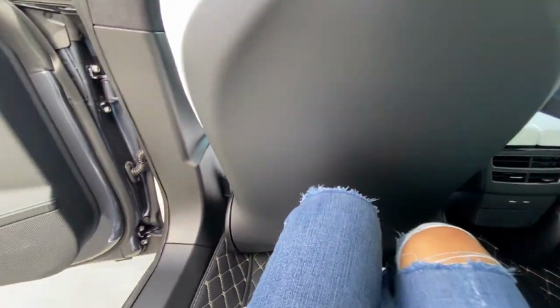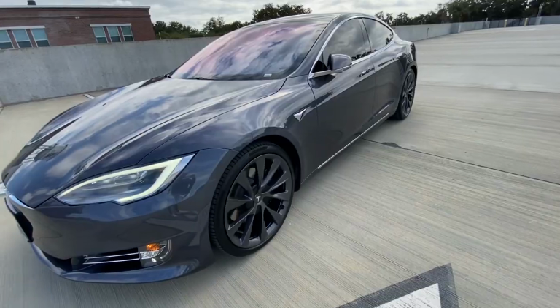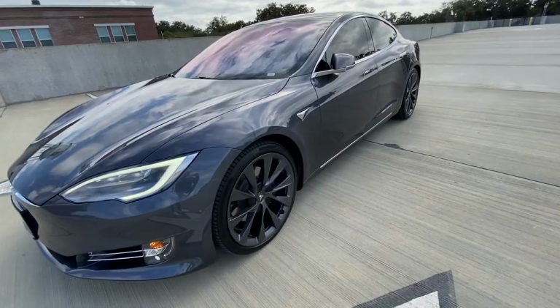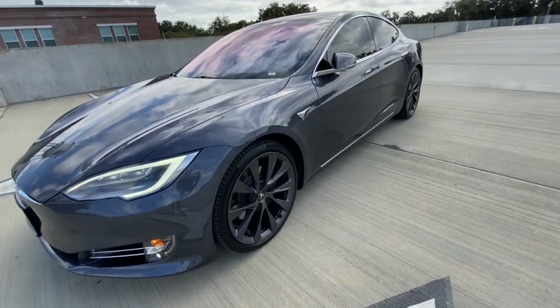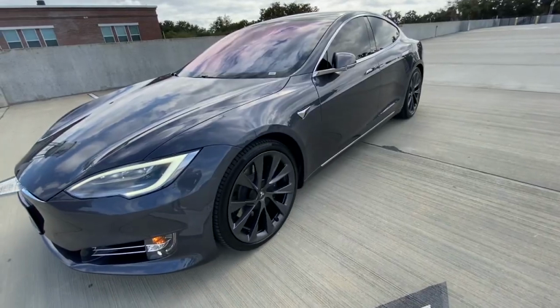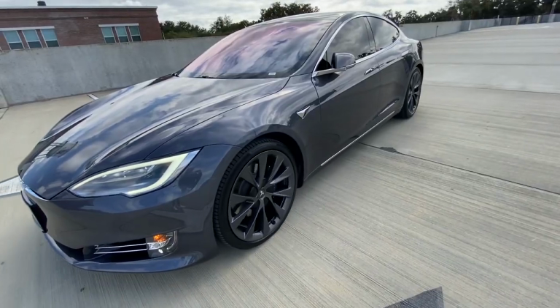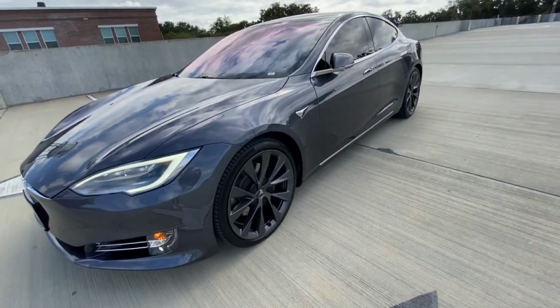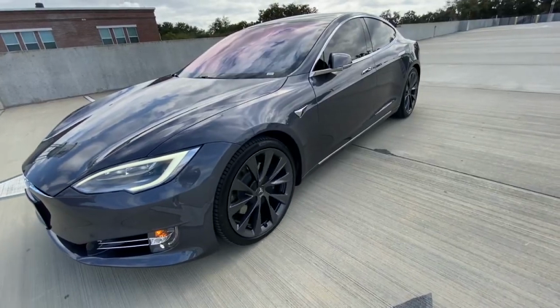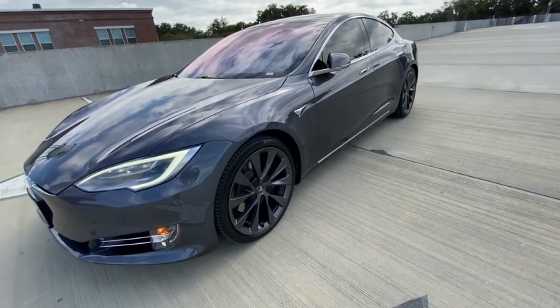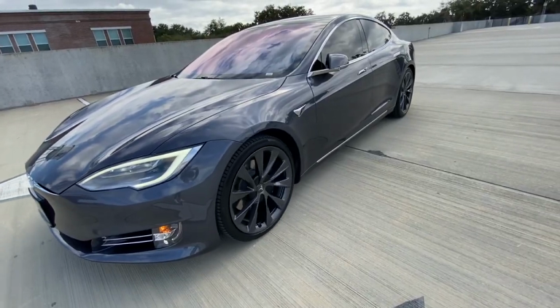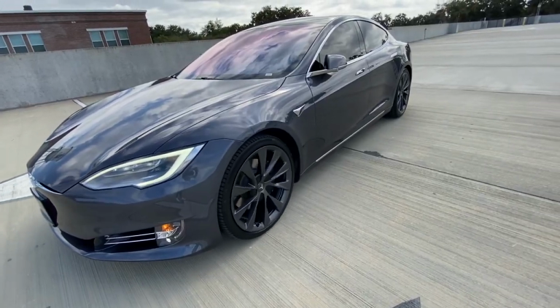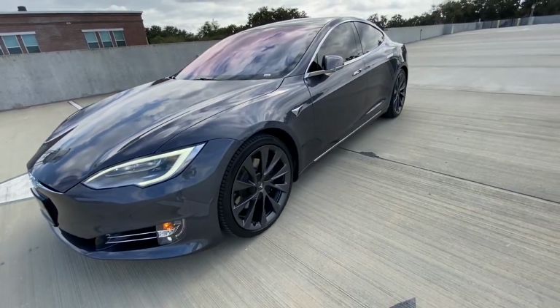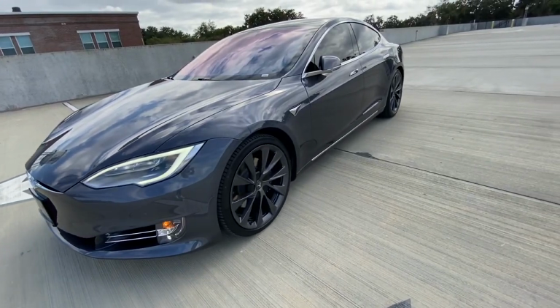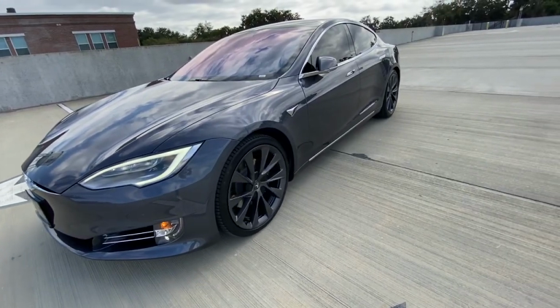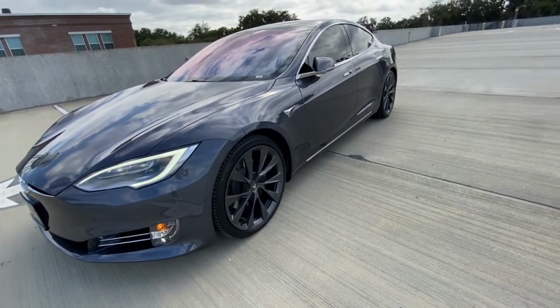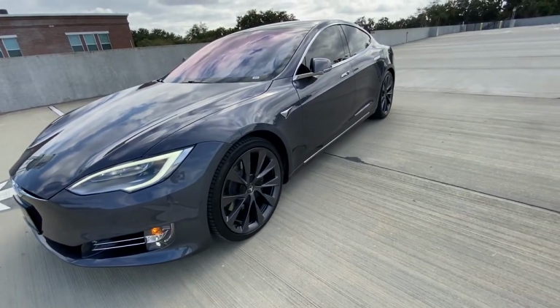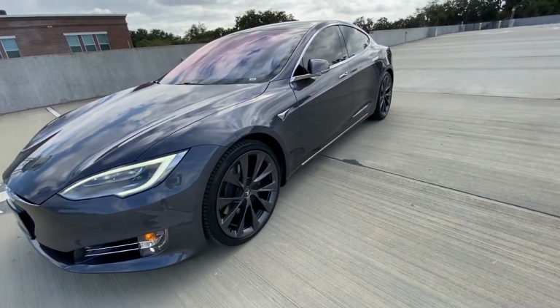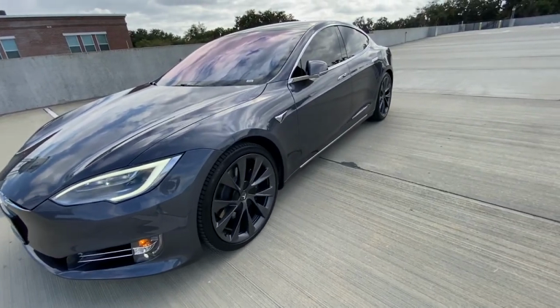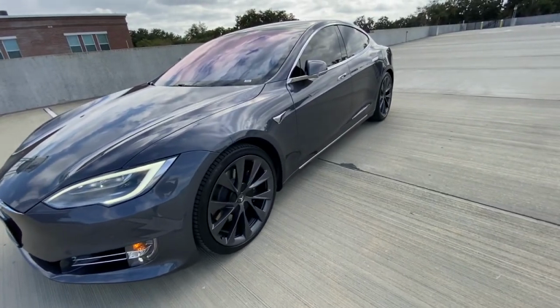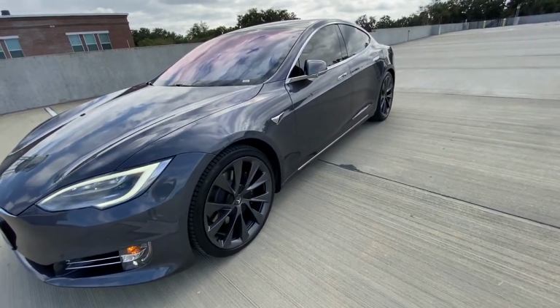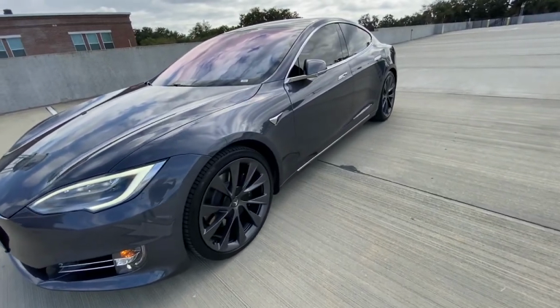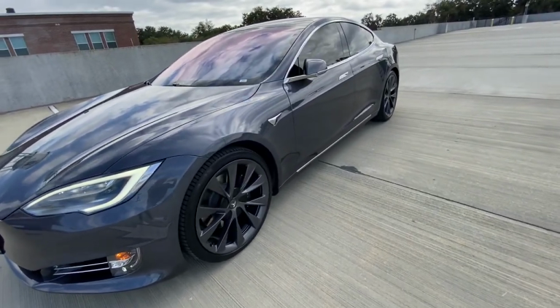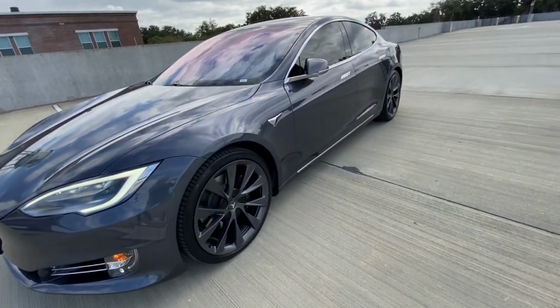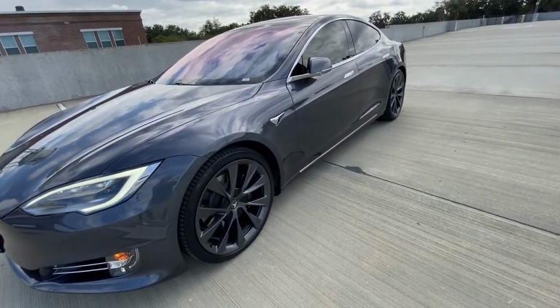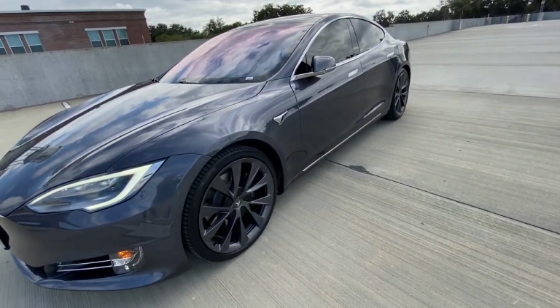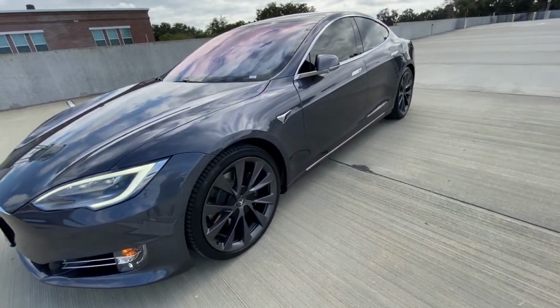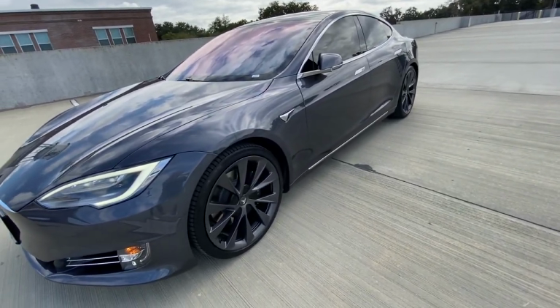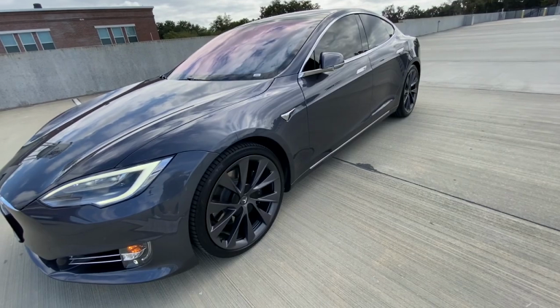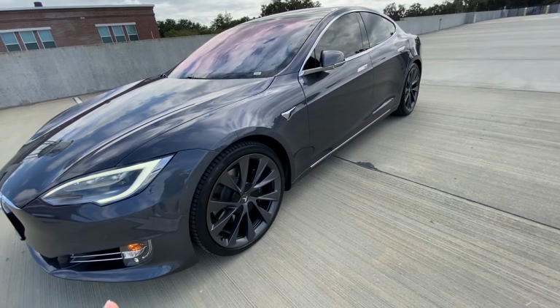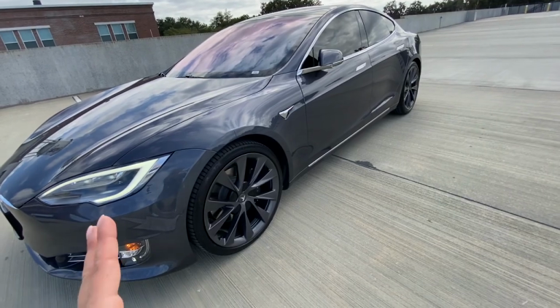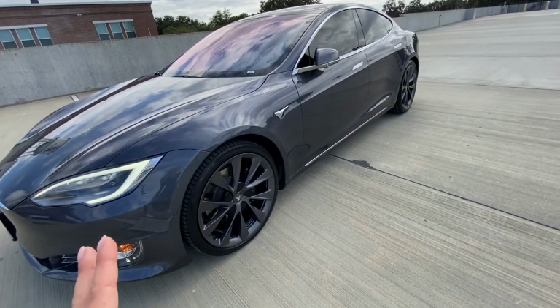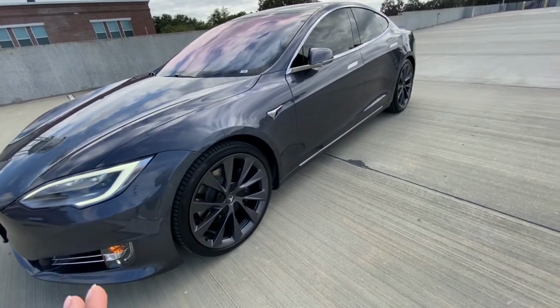Look at that — it's backing up without a driver. It's like a toy, you know?